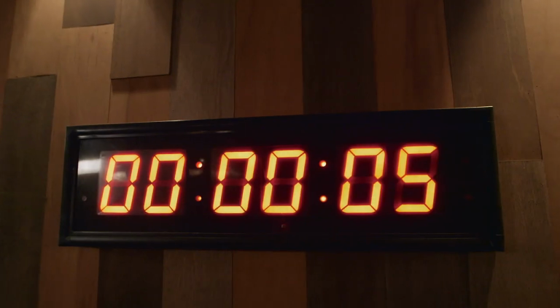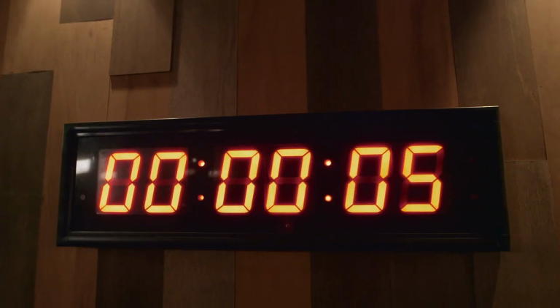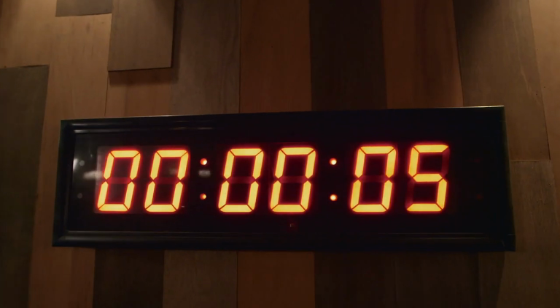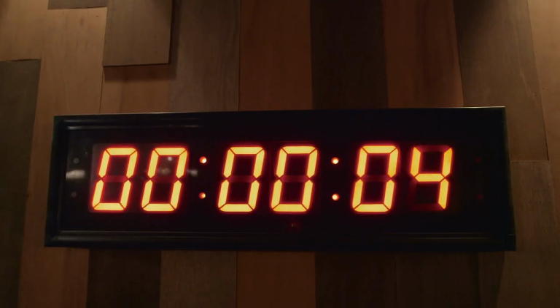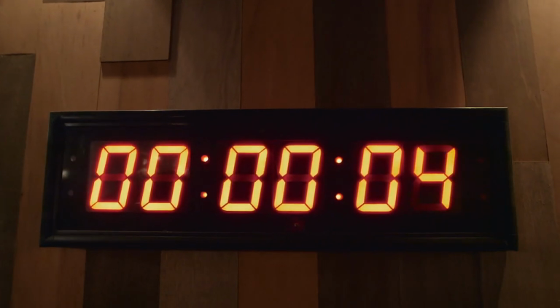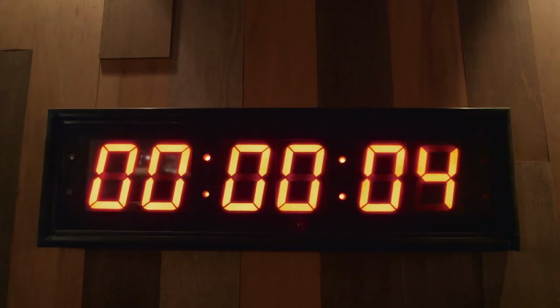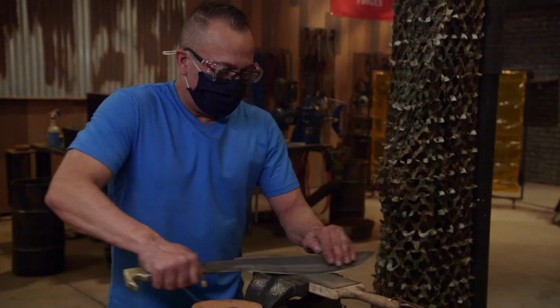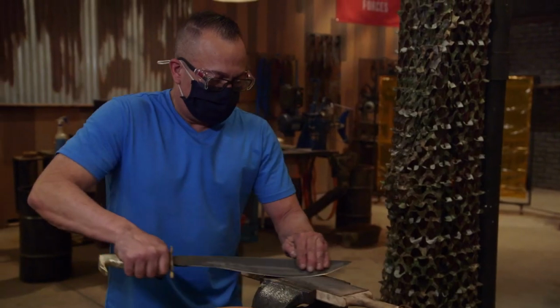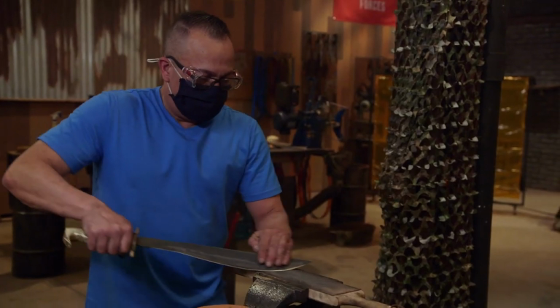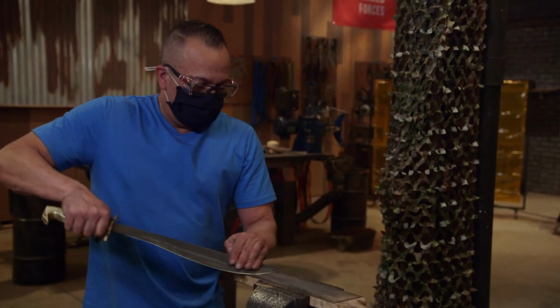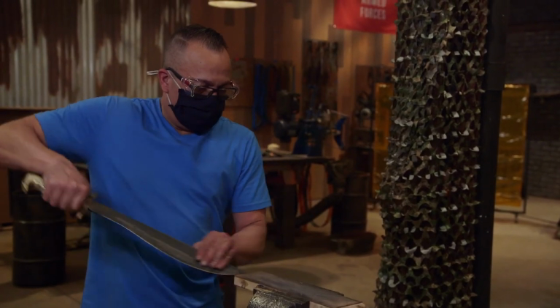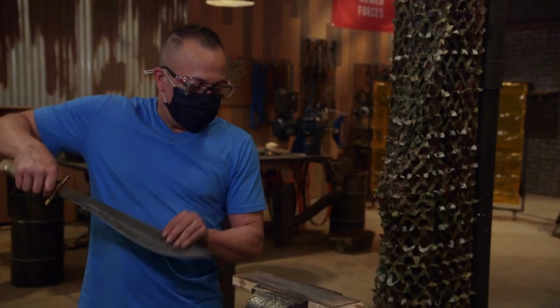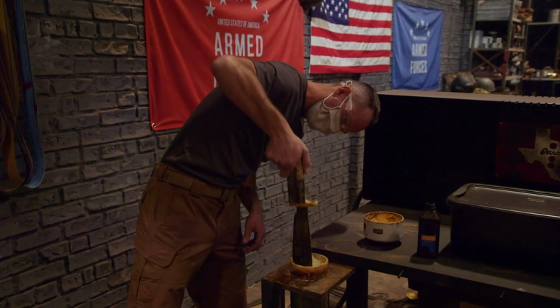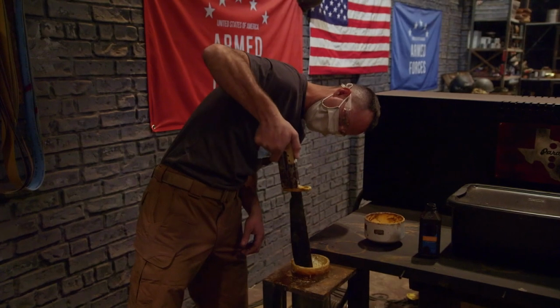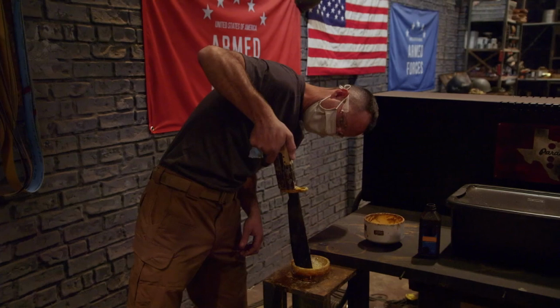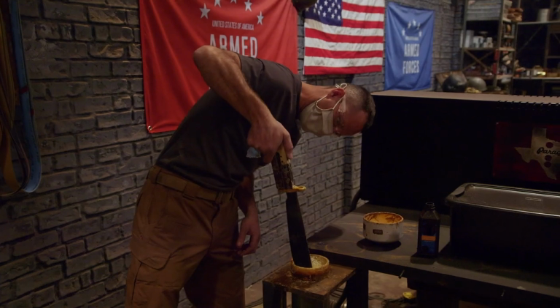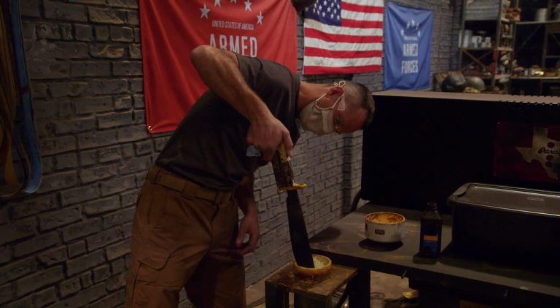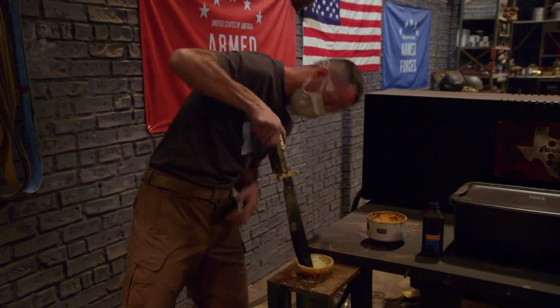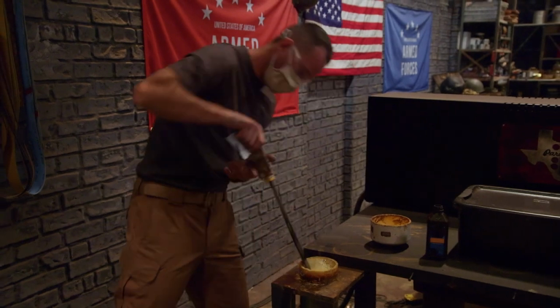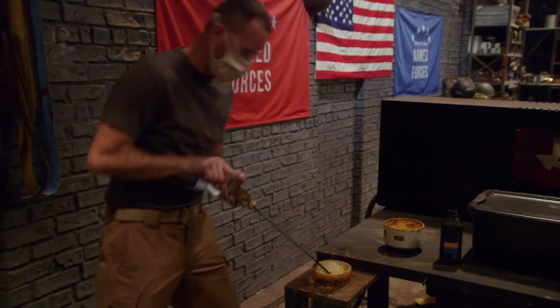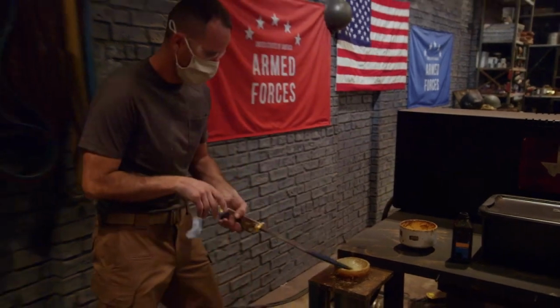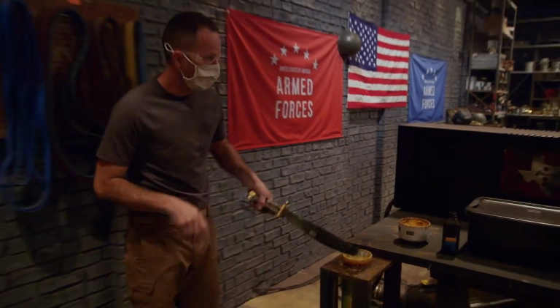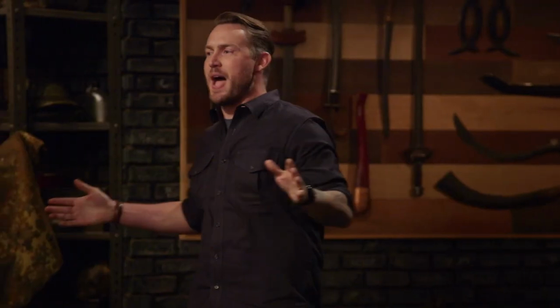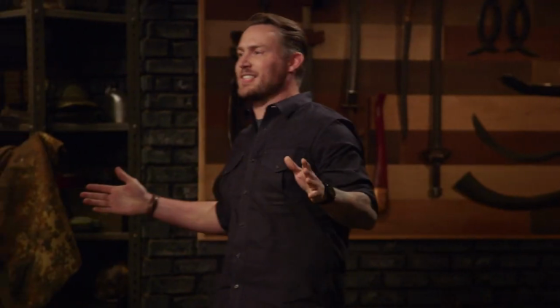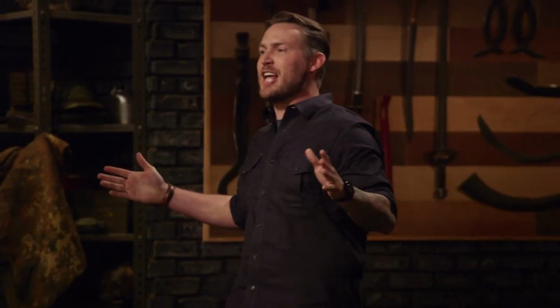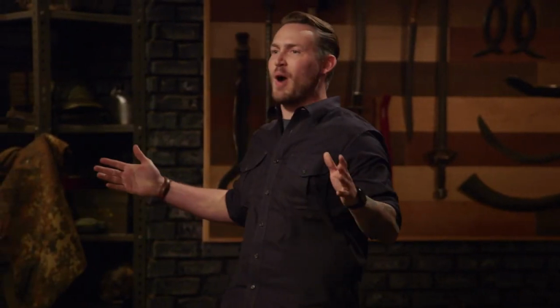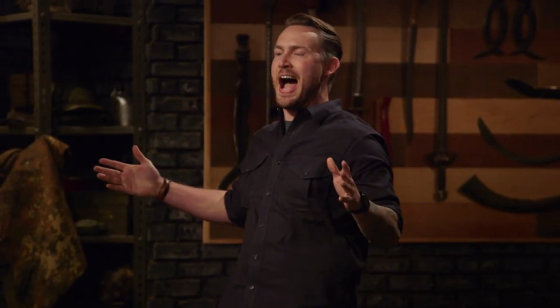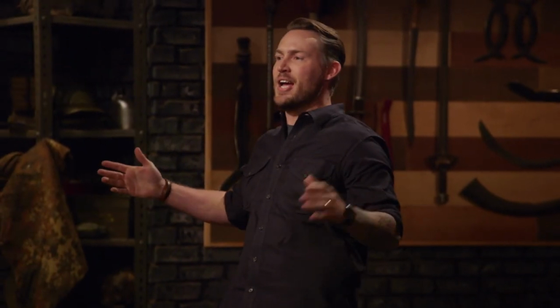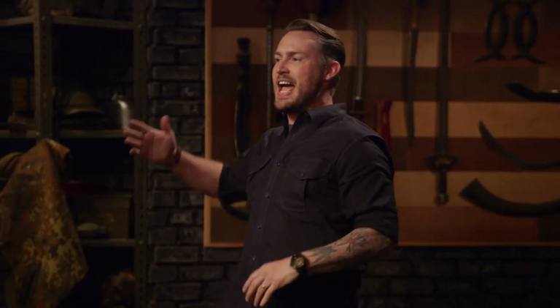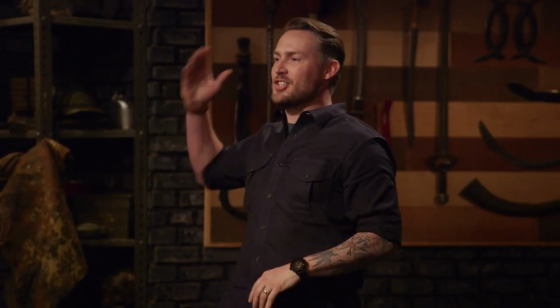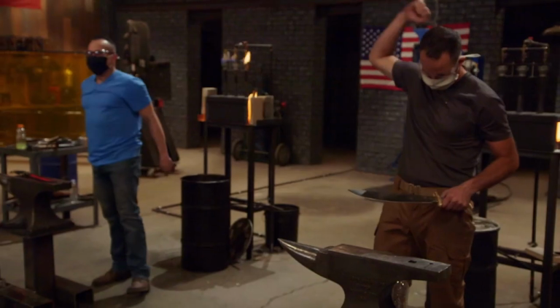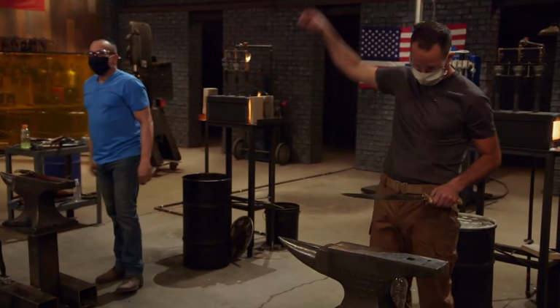Five, four, three, two, one. Bladesmiths, this round is over.